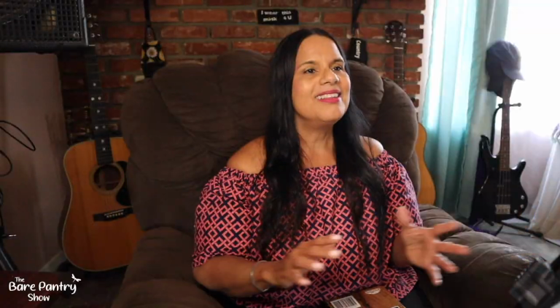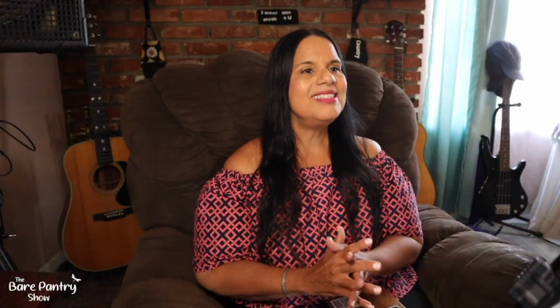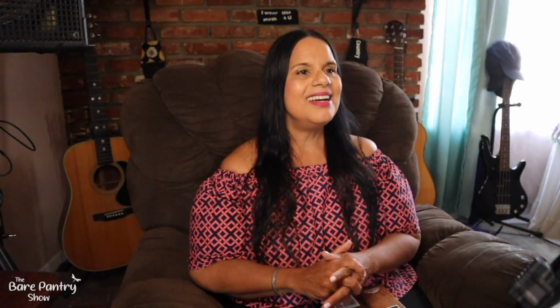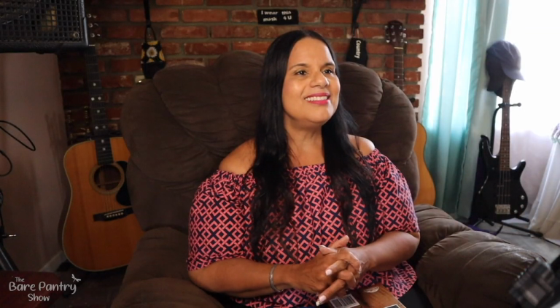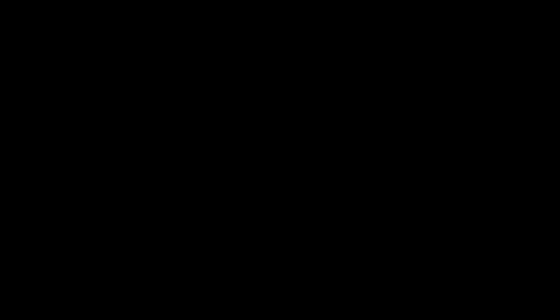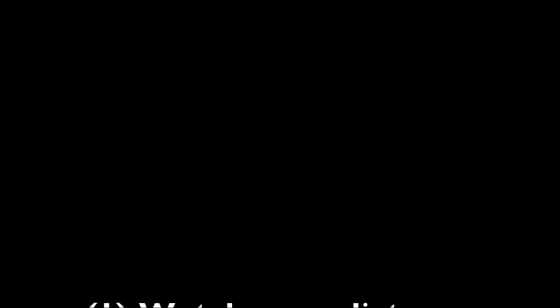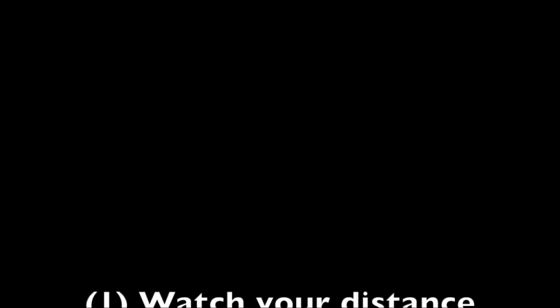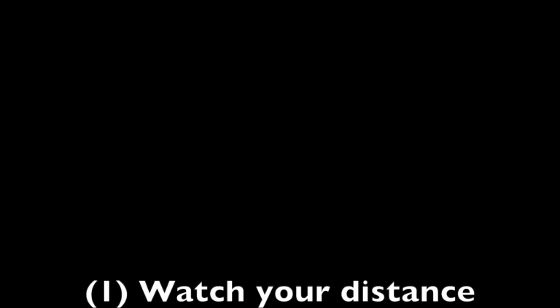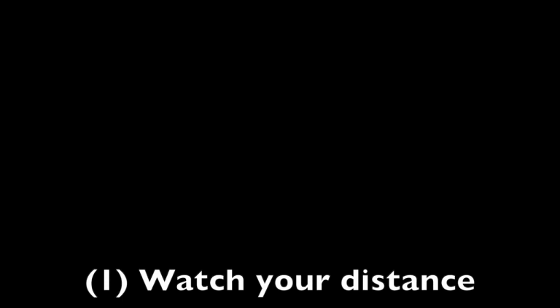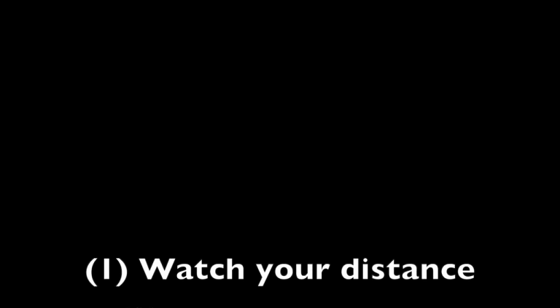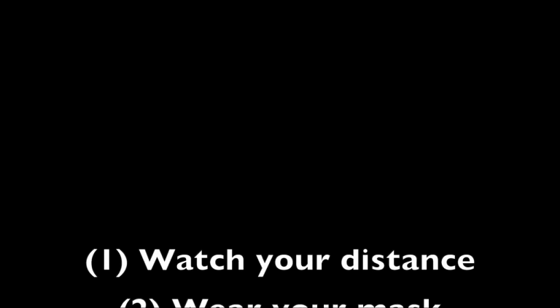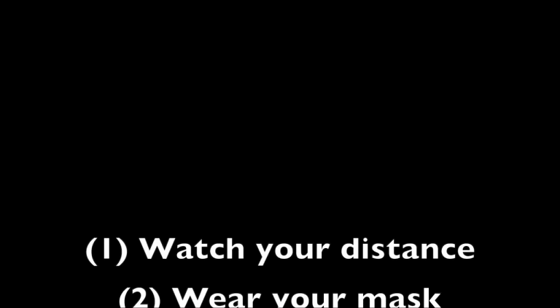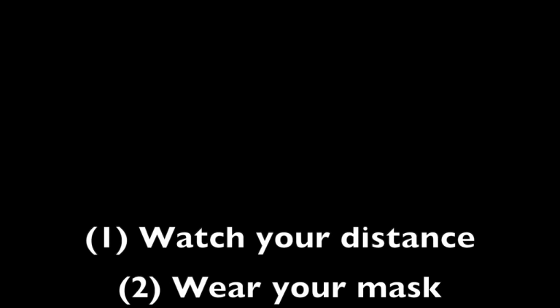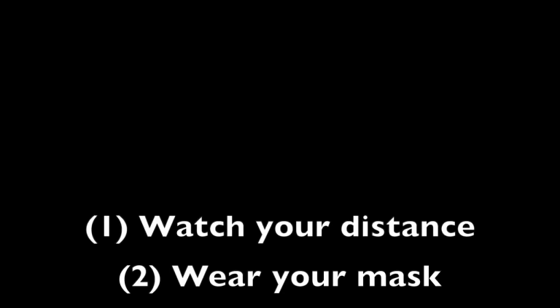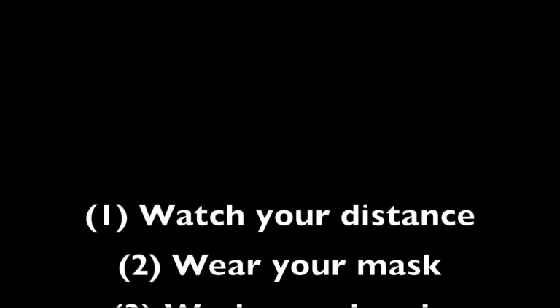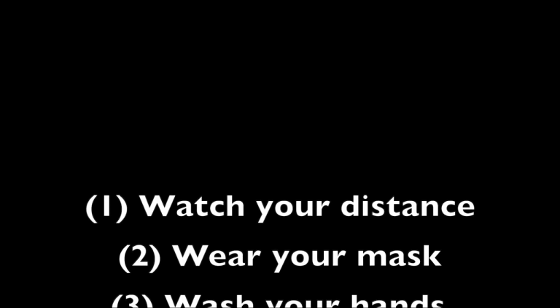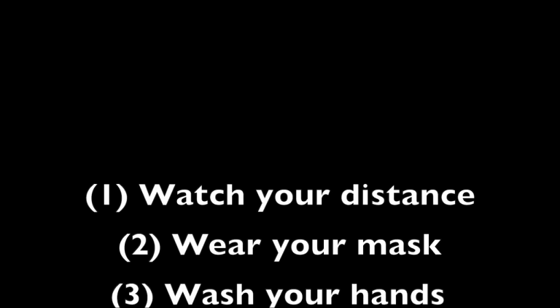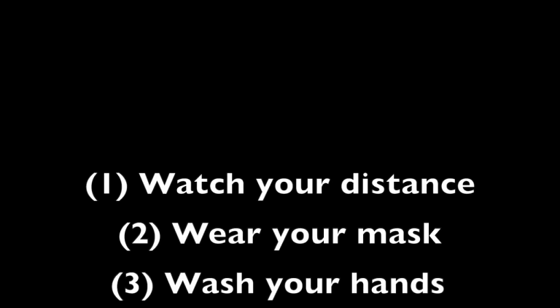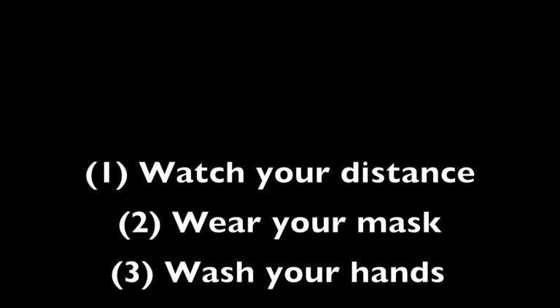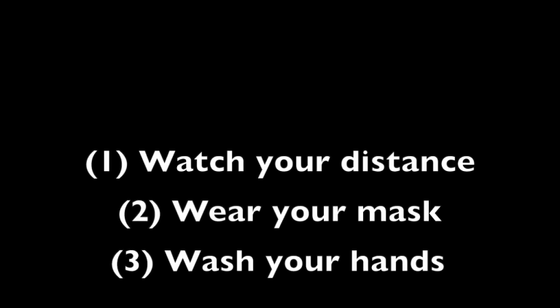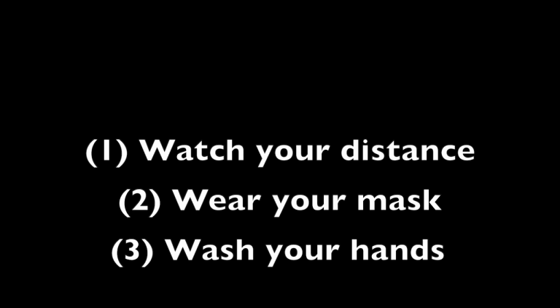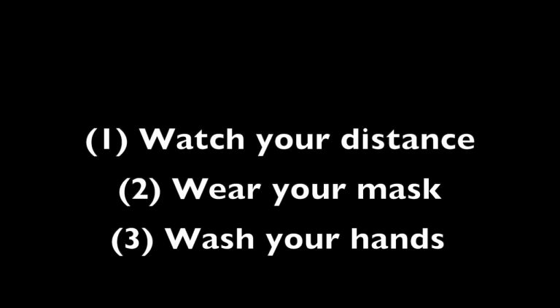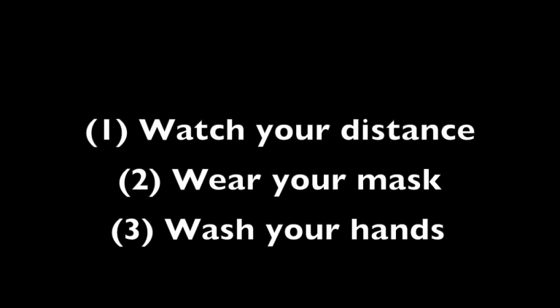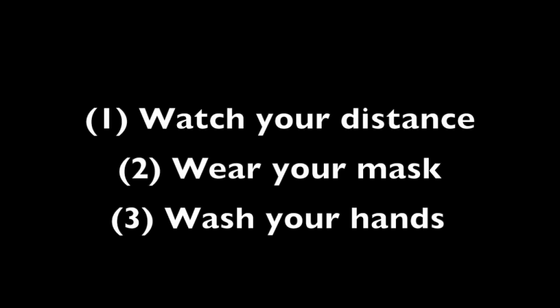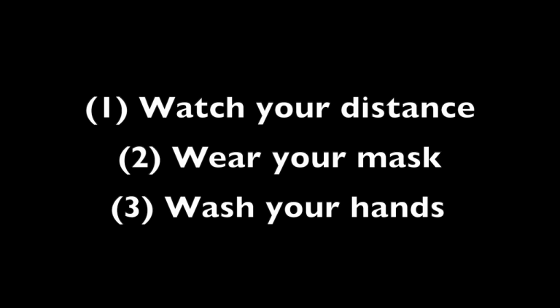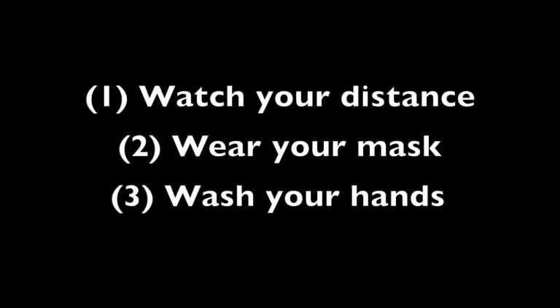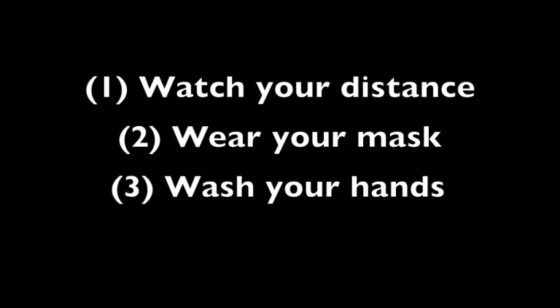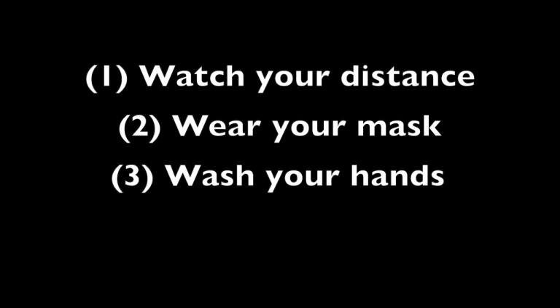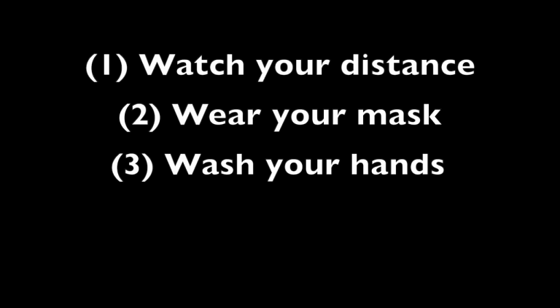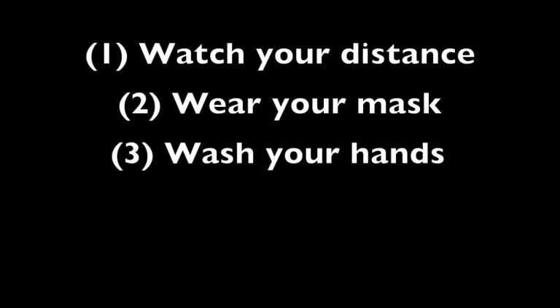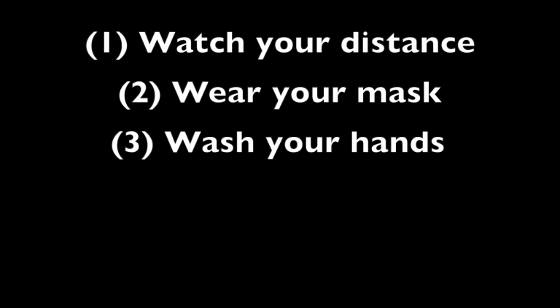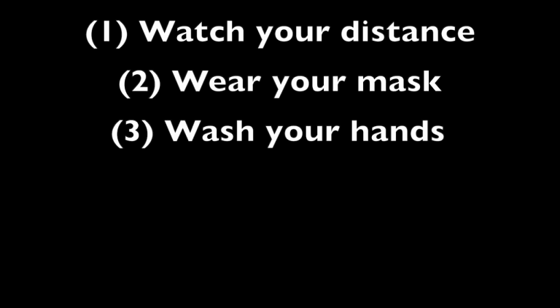Thanks guys. Why don't you come and try this warm delight? This is The Pantry Show.